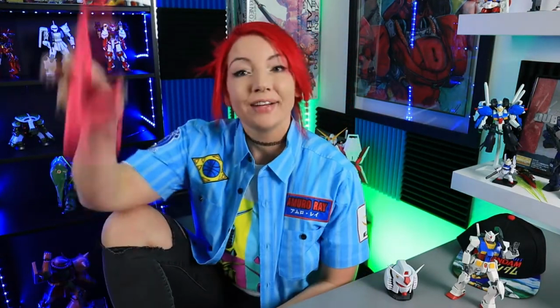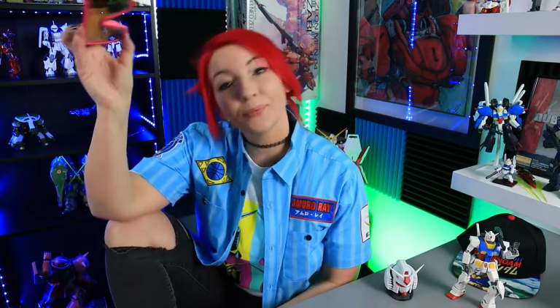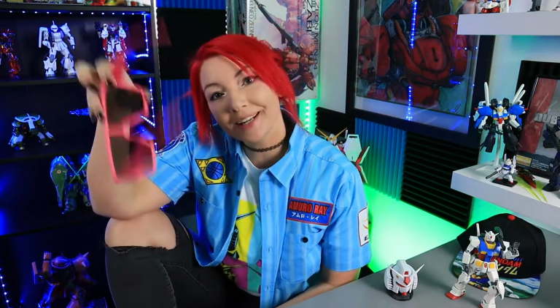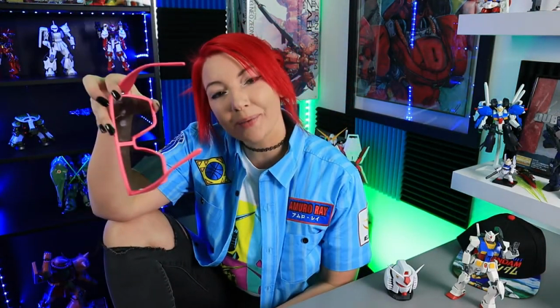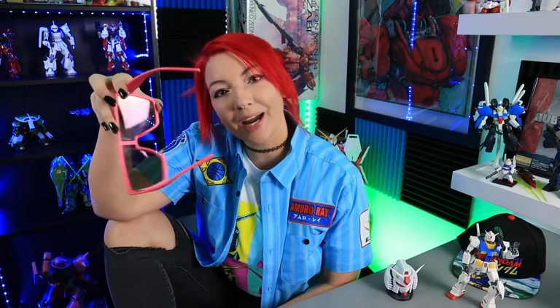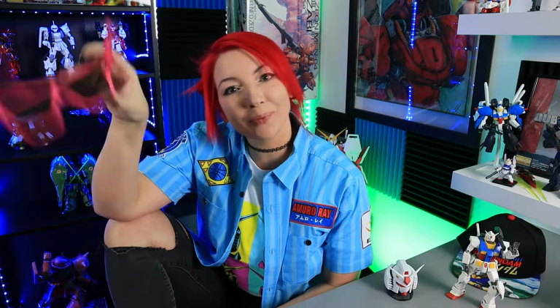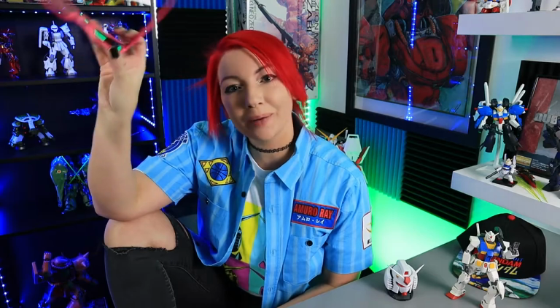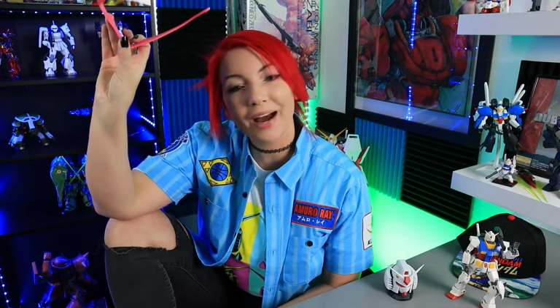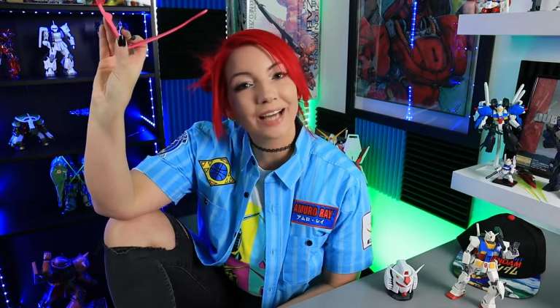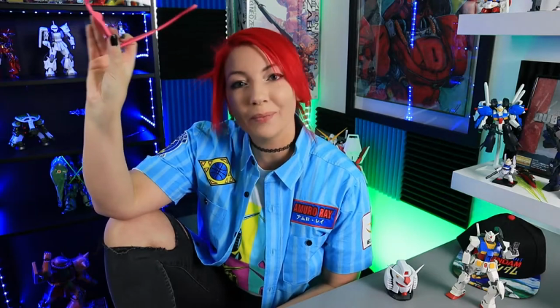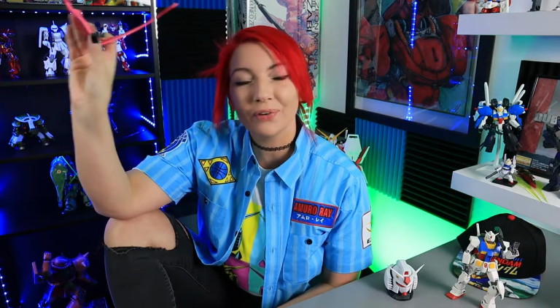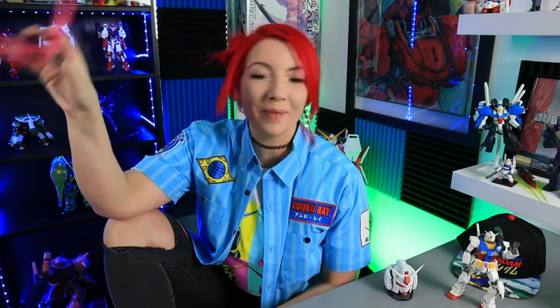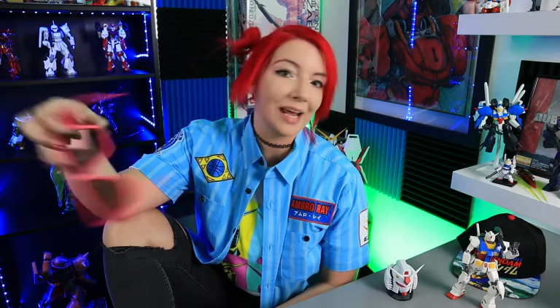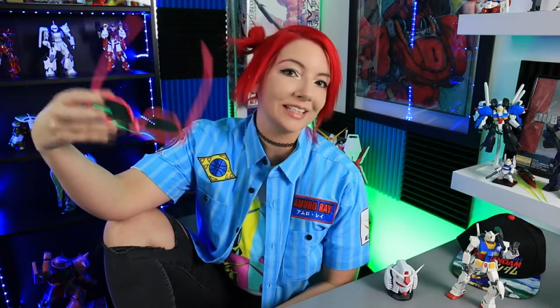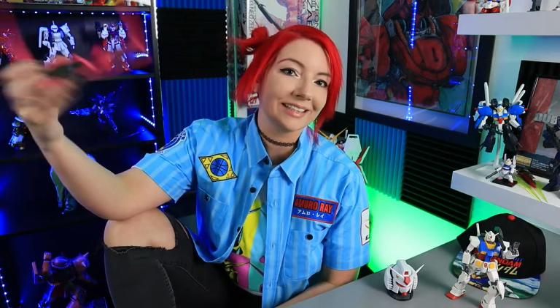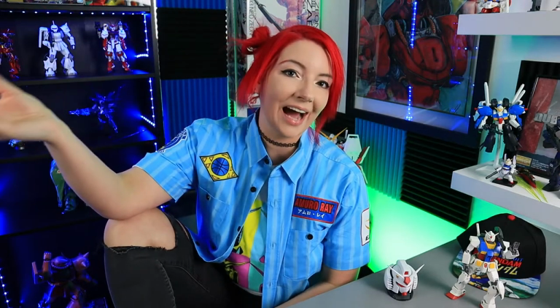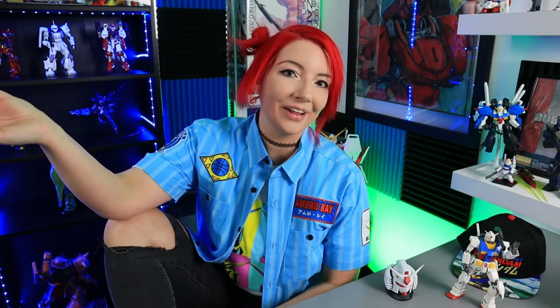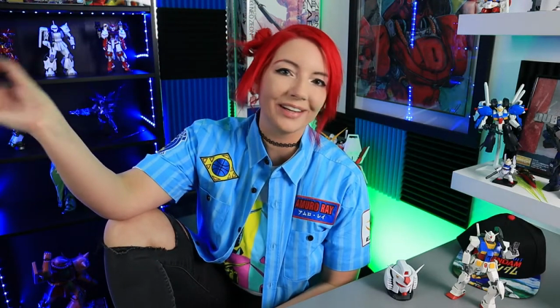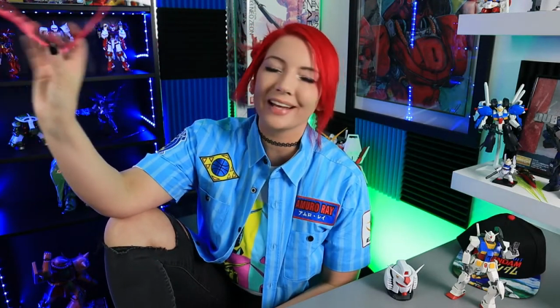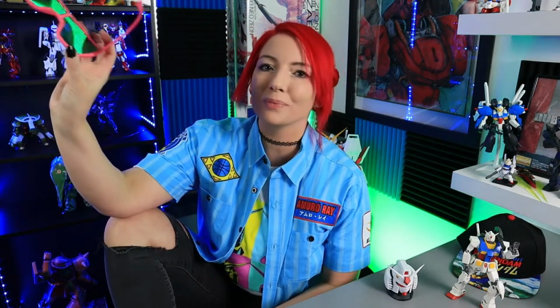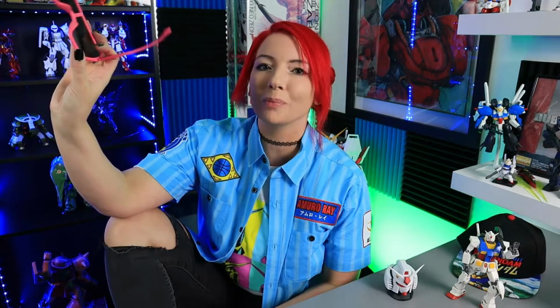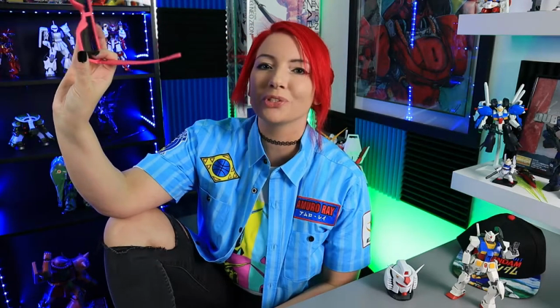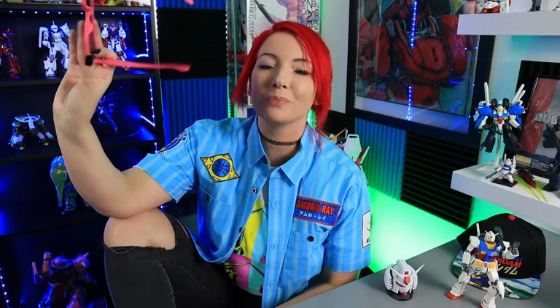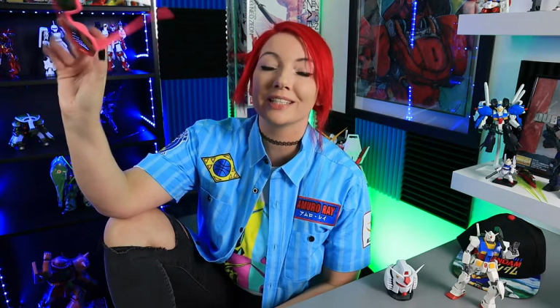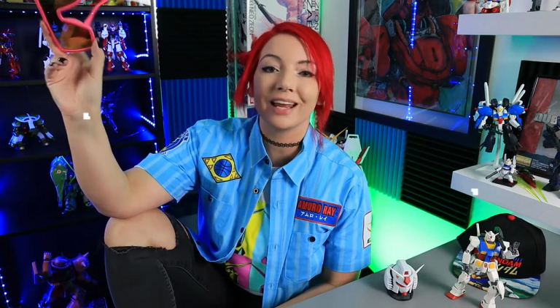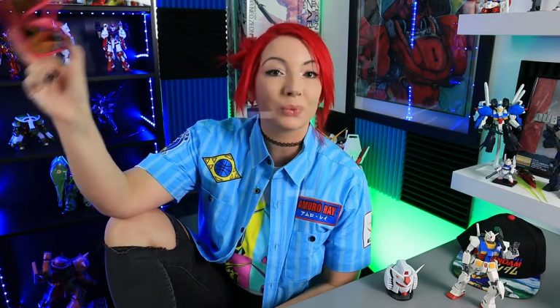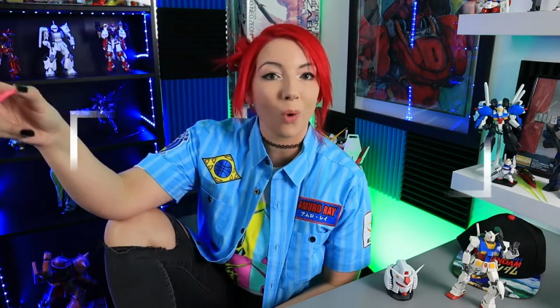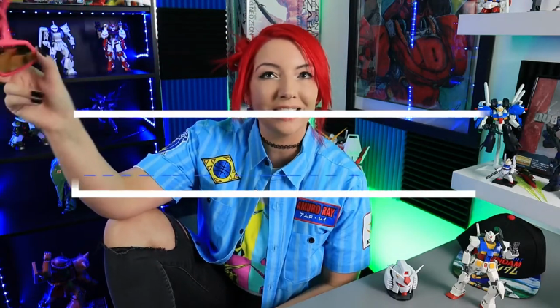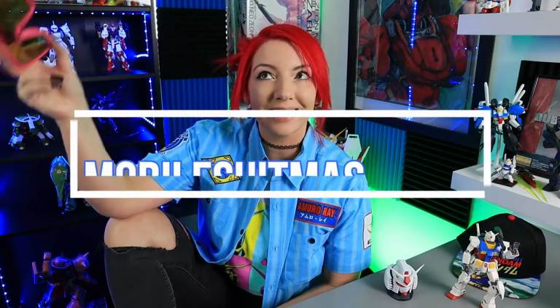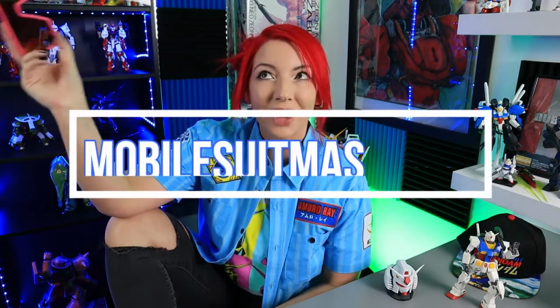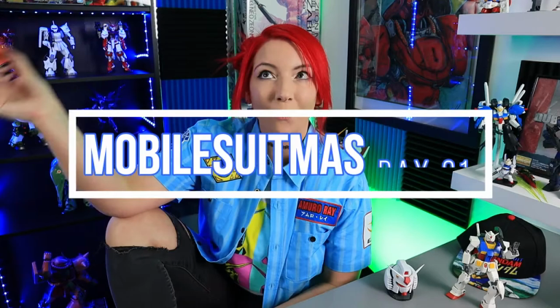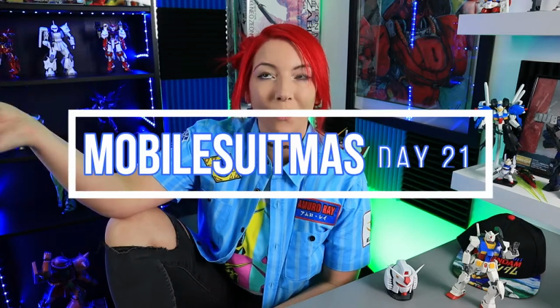What is up, guys? Welcome back to Hobby Bolt. My name is Skyler and today is Mobile Suitmas Day 21.